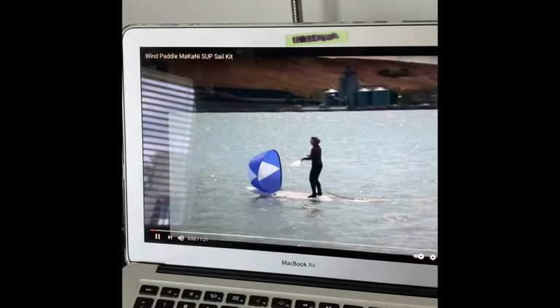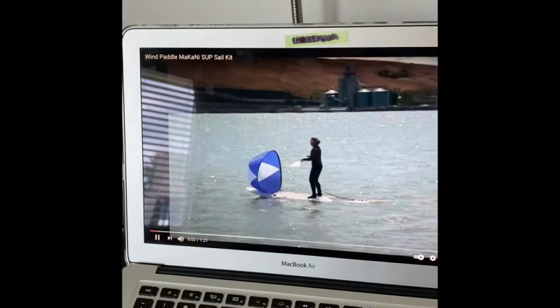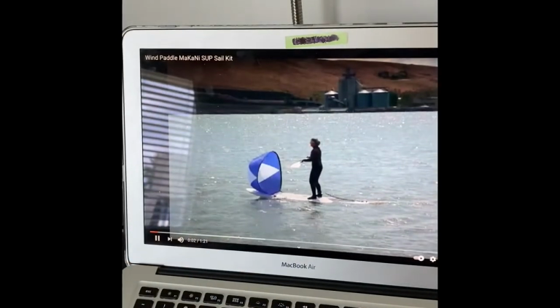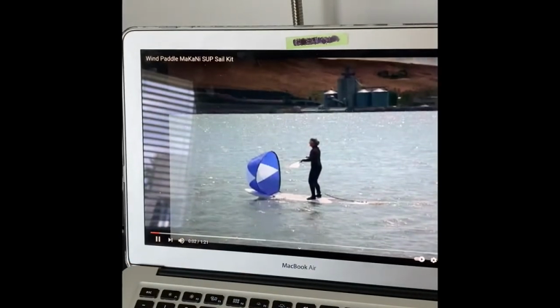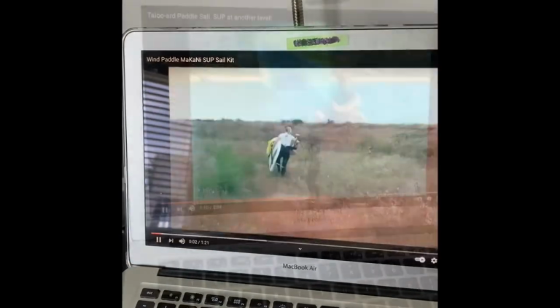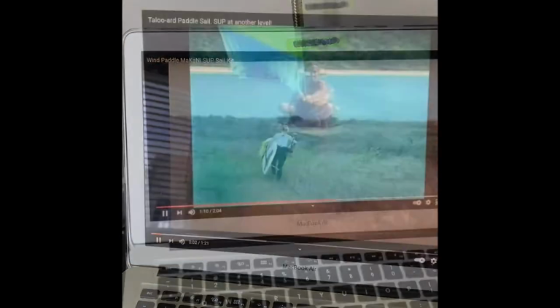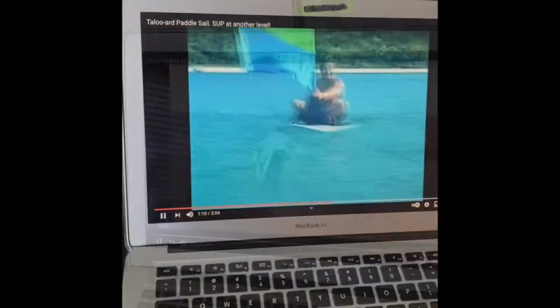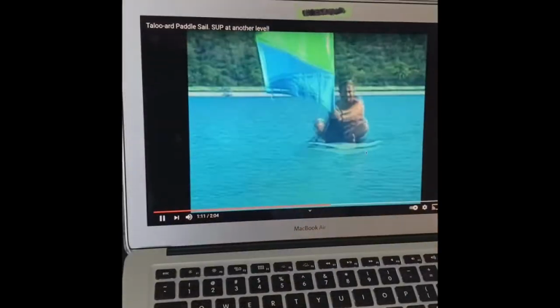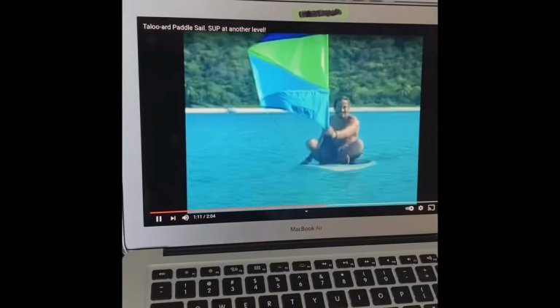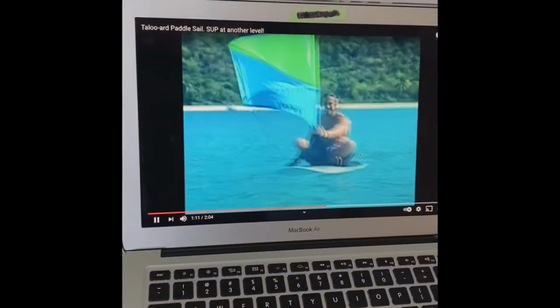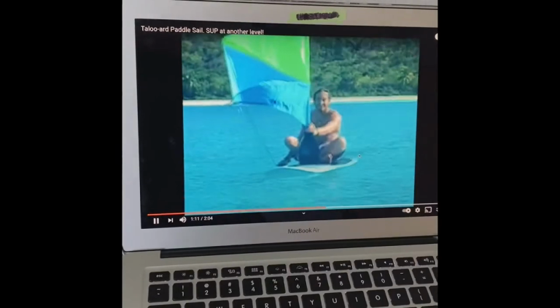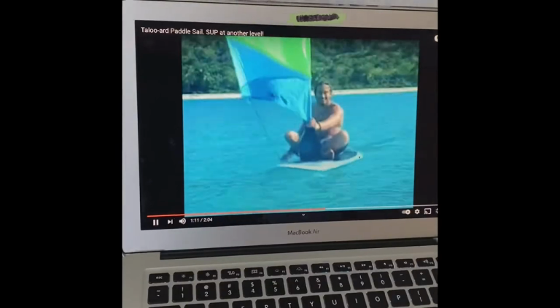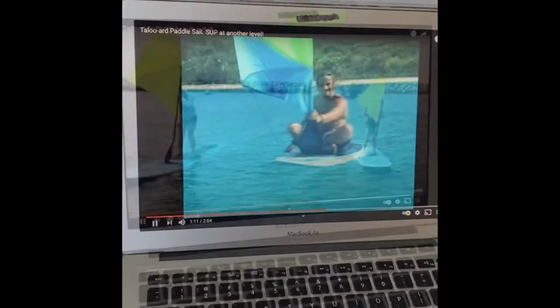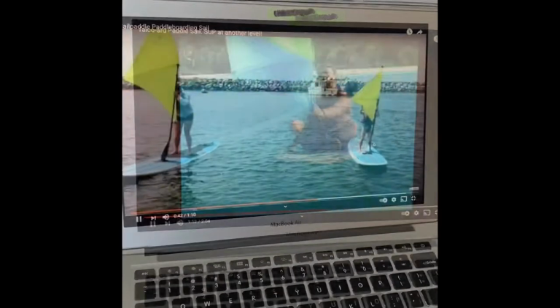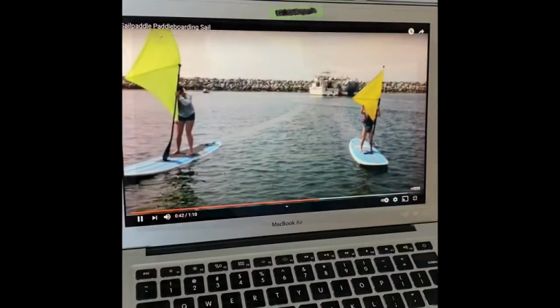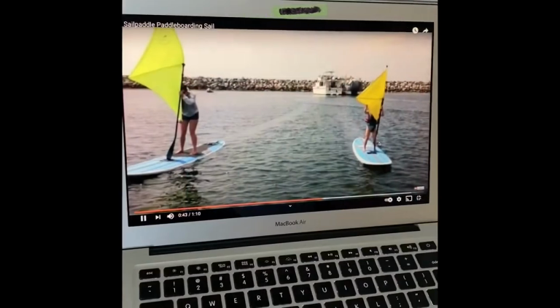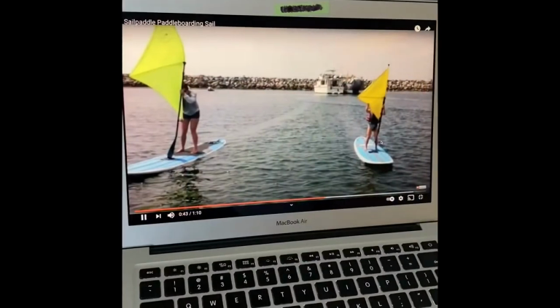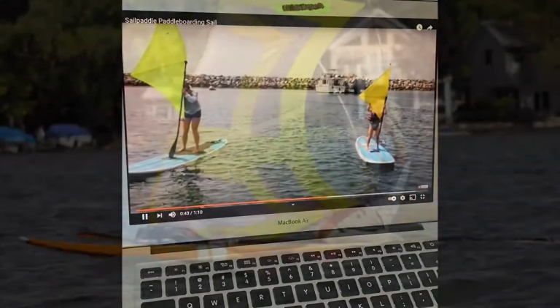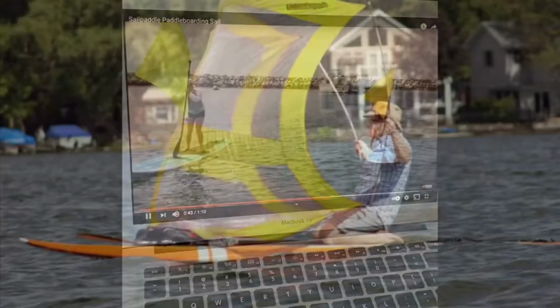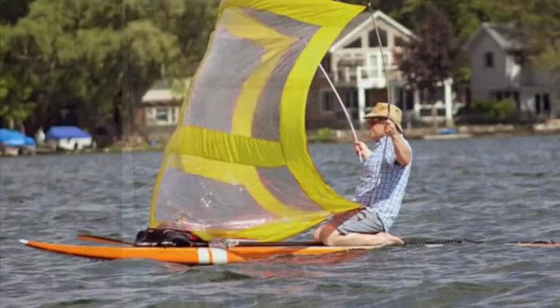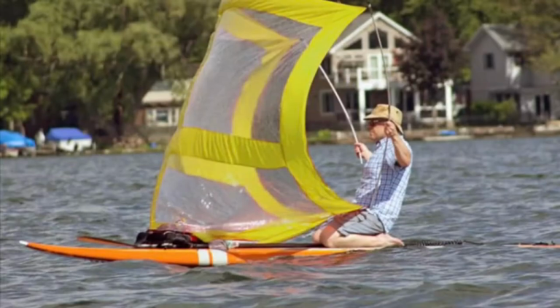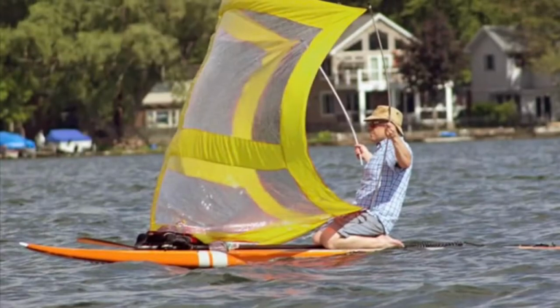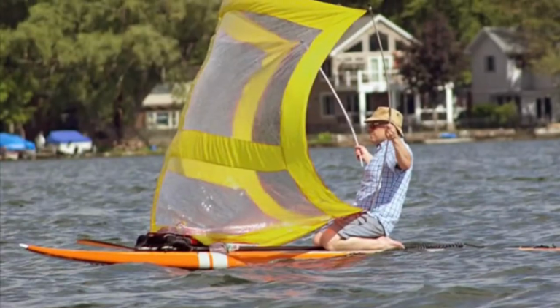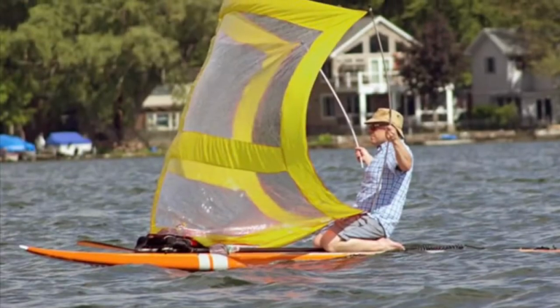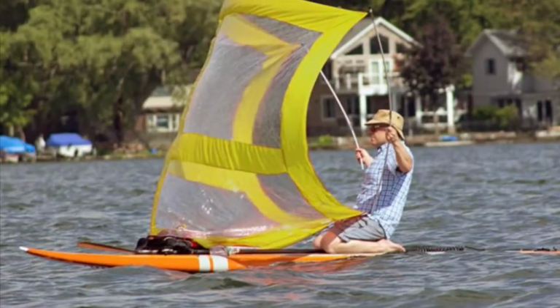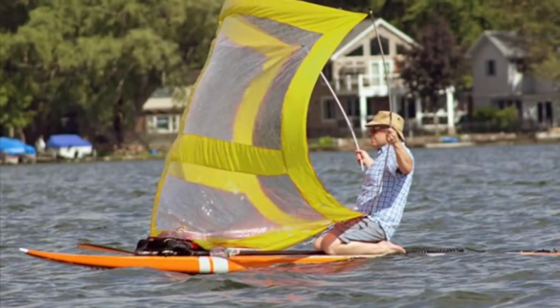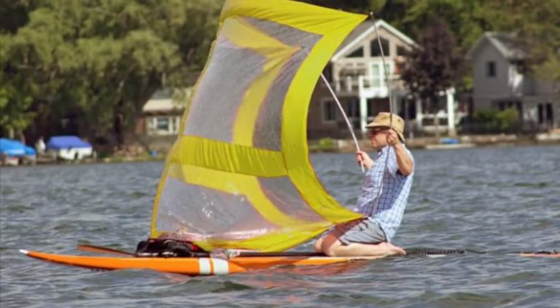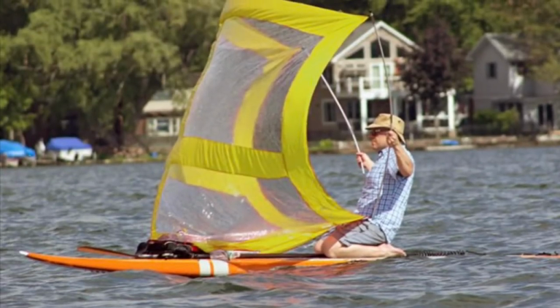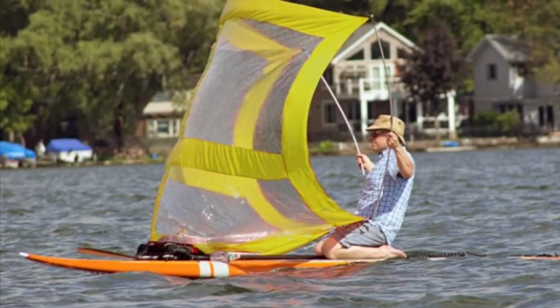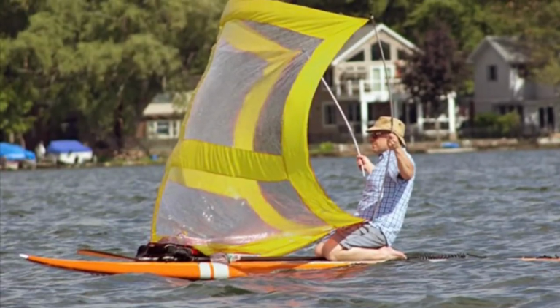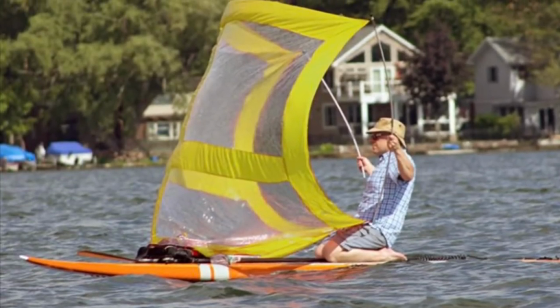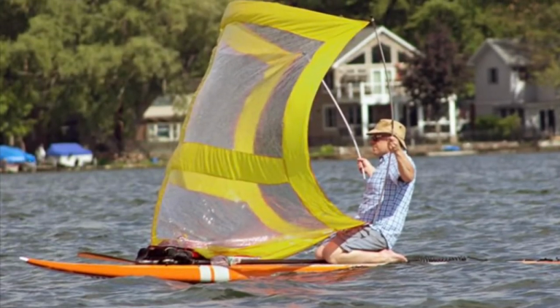I found some different types of designs of sails I could use, but this is the one that I'm going to try and do.